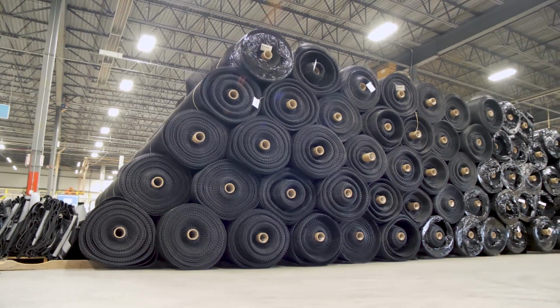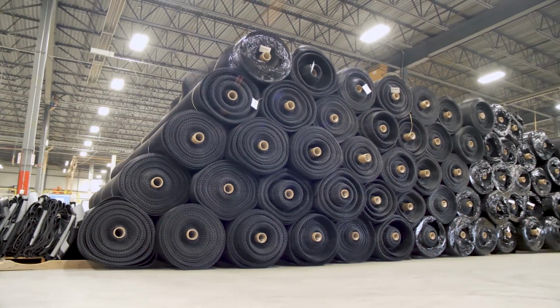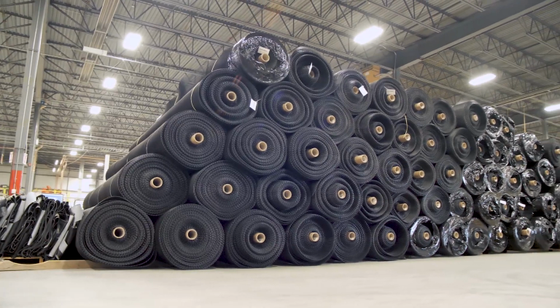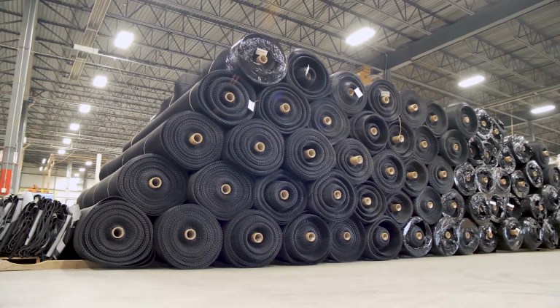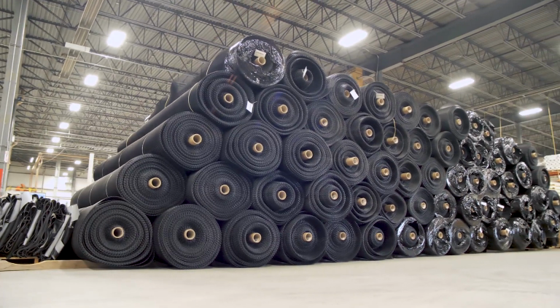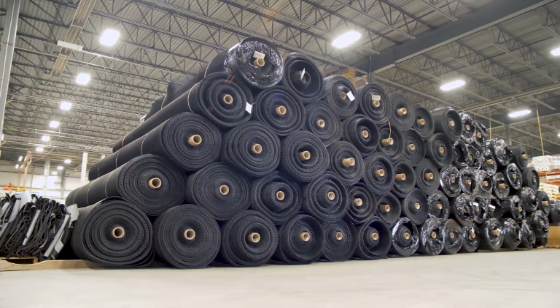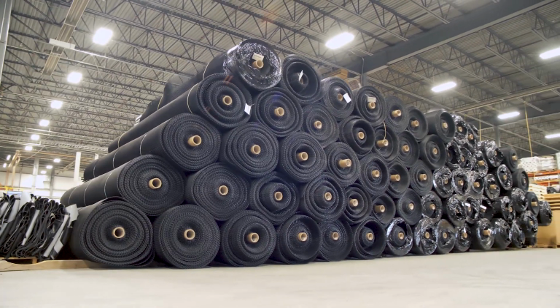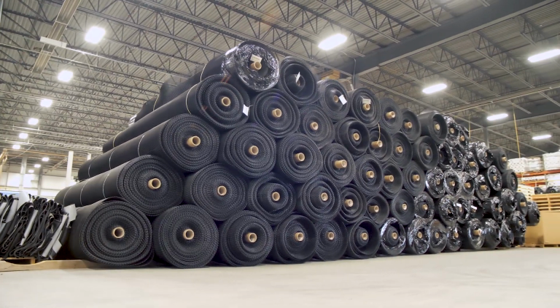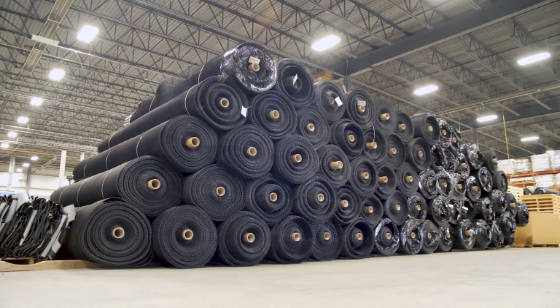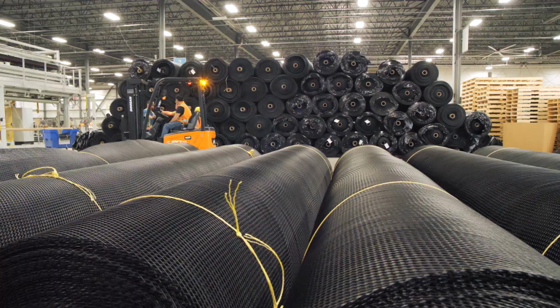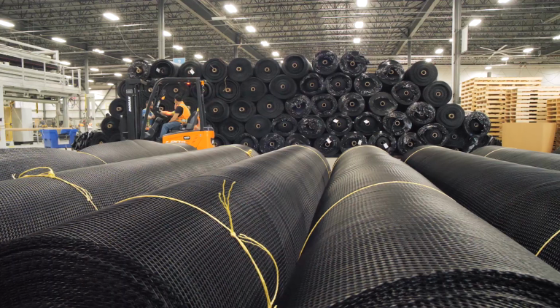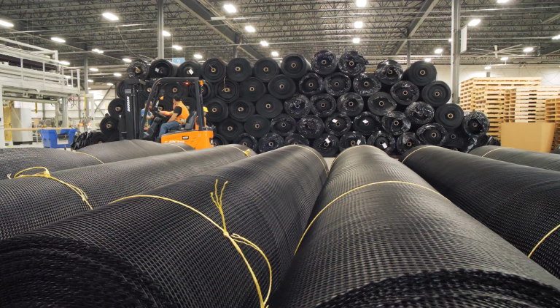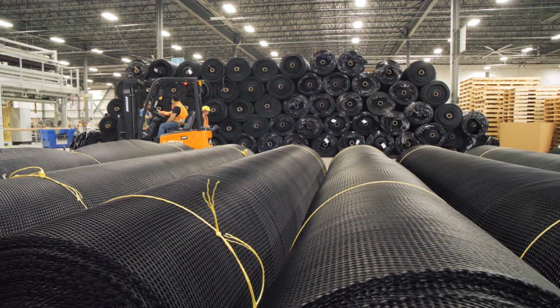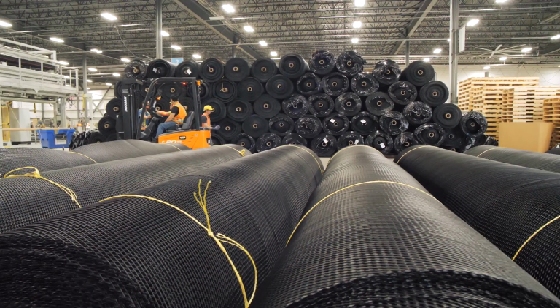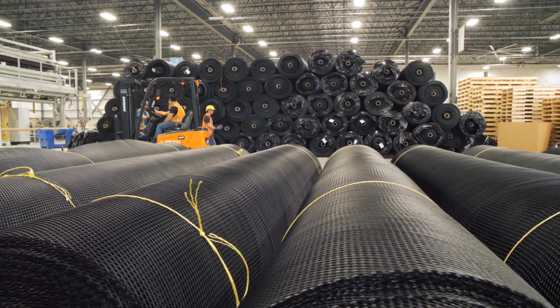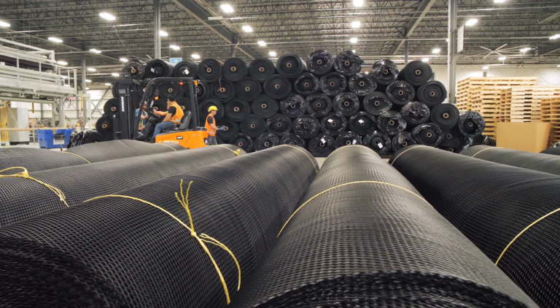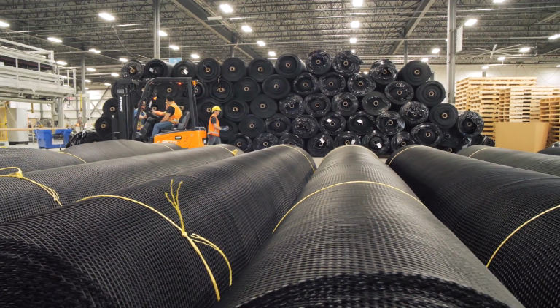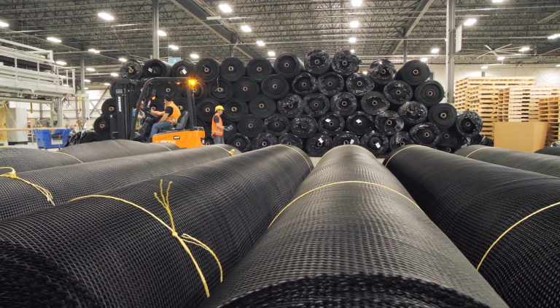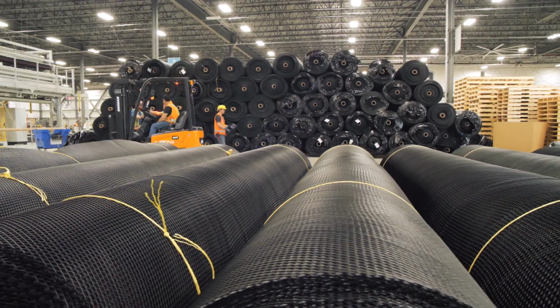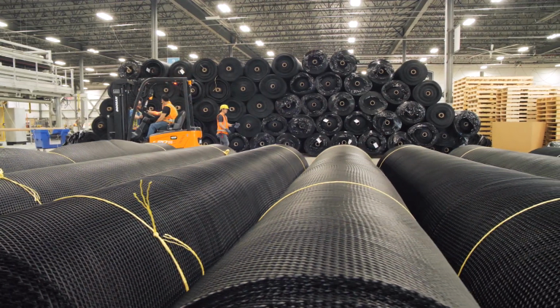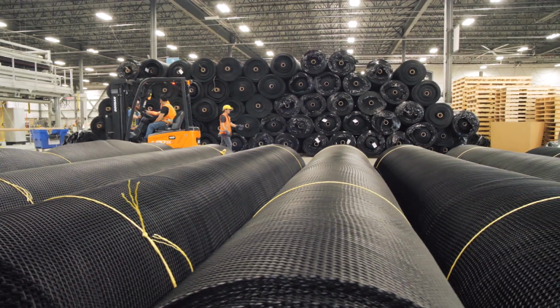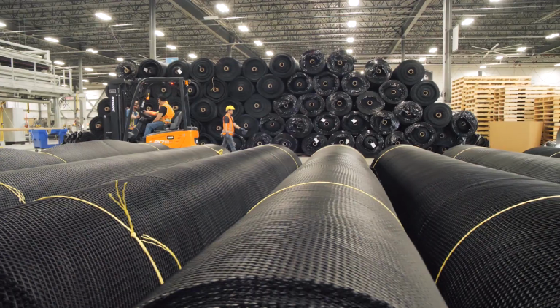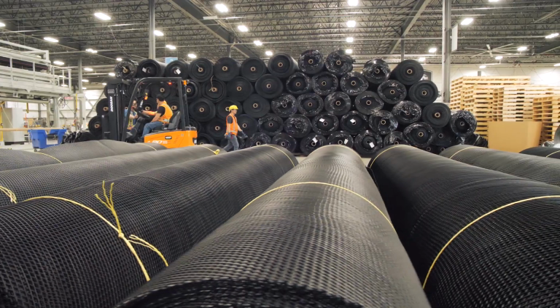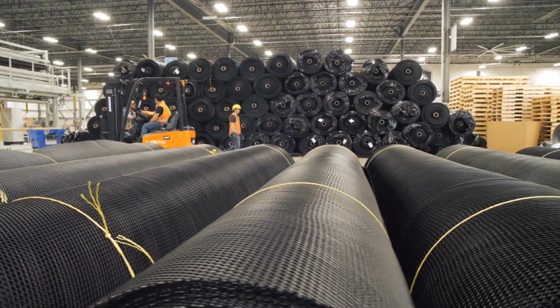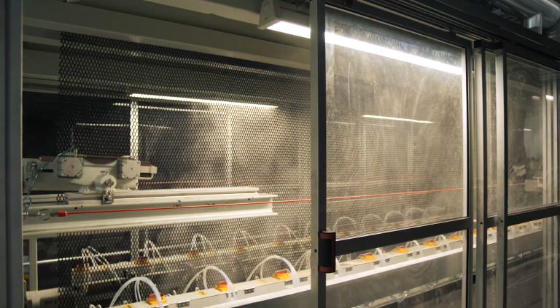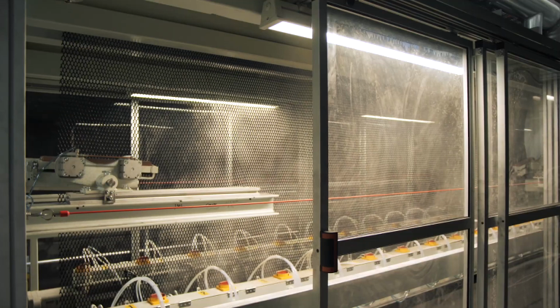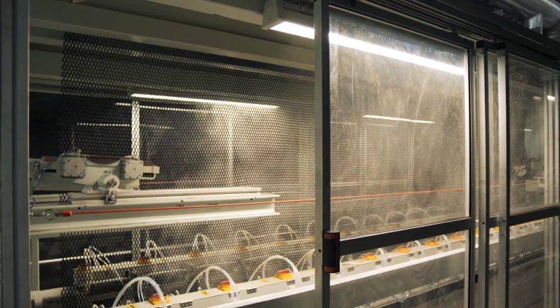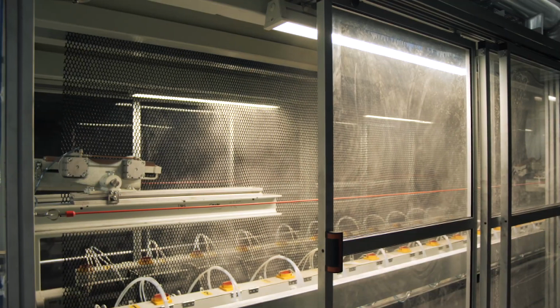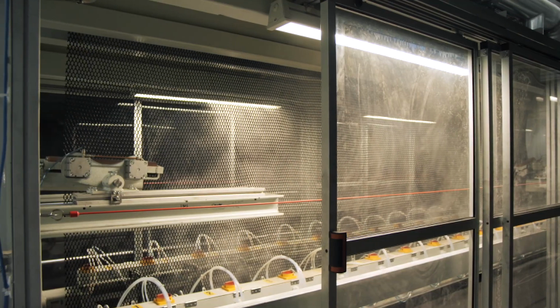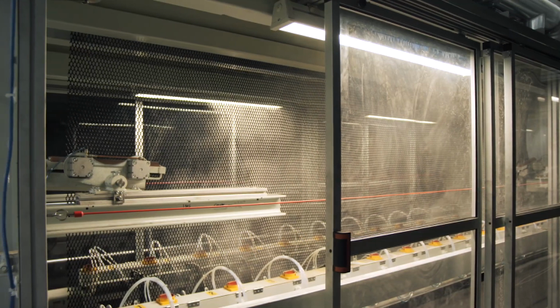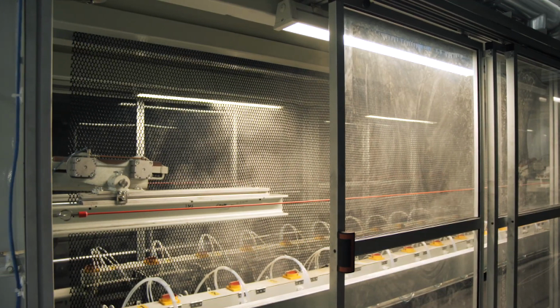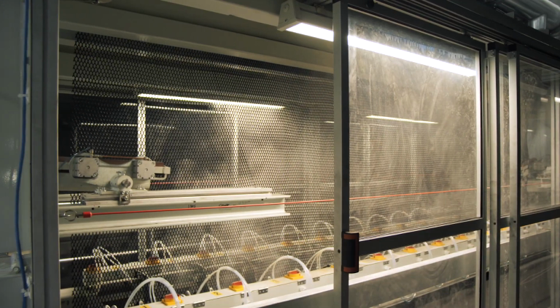We can easily make two rolls per hour, and this roll is about 300 feet long, so pretty efficient — and the lamination lines are even faster.